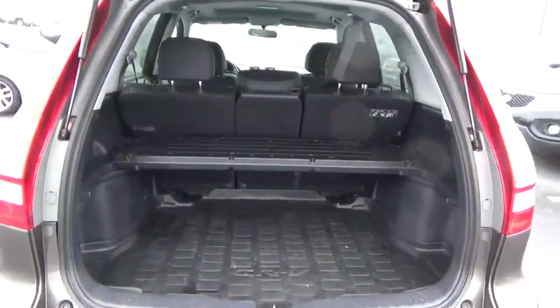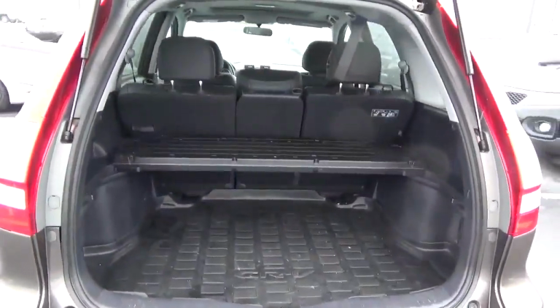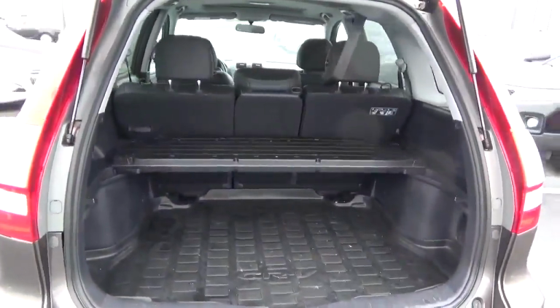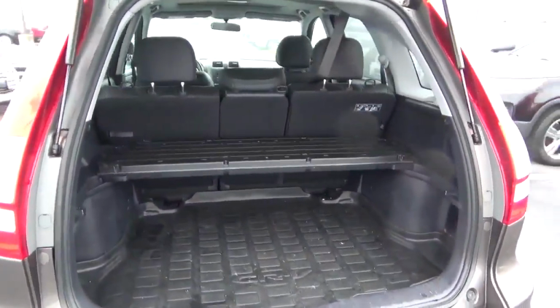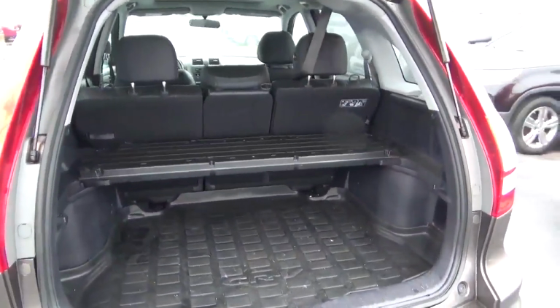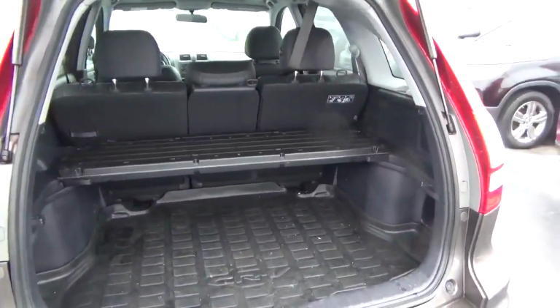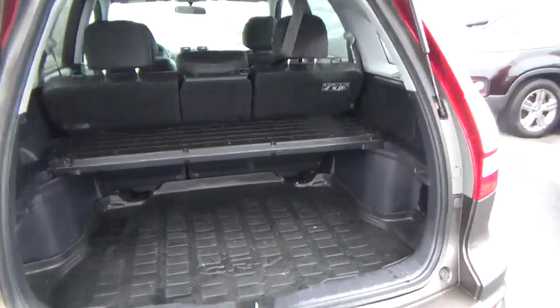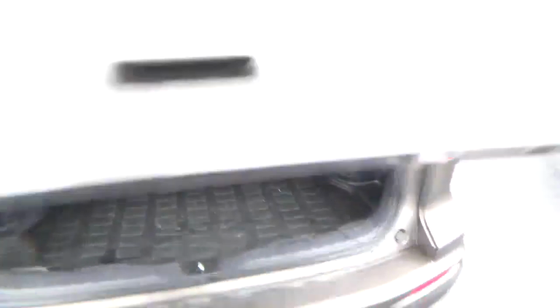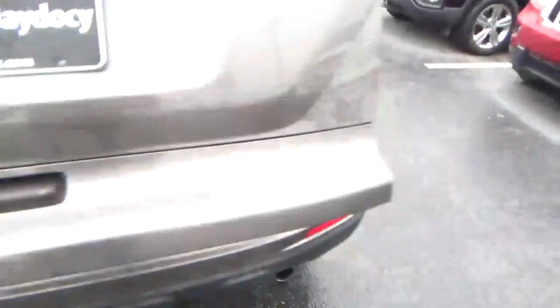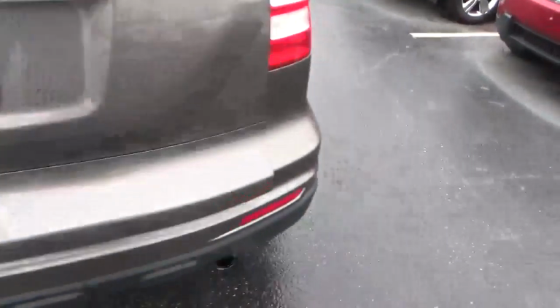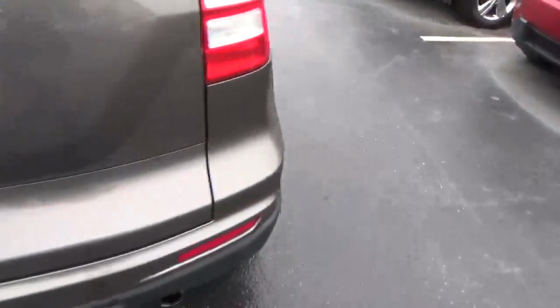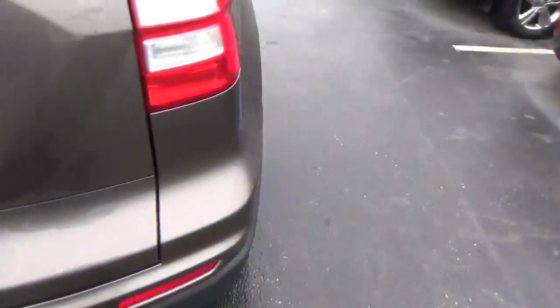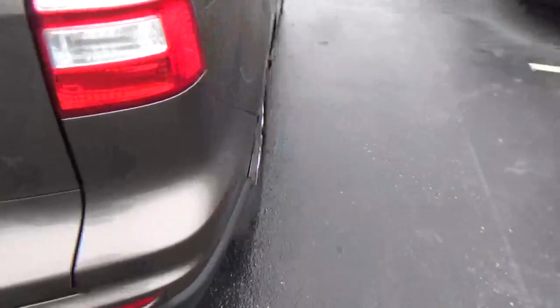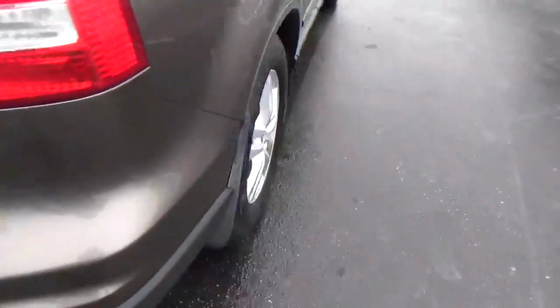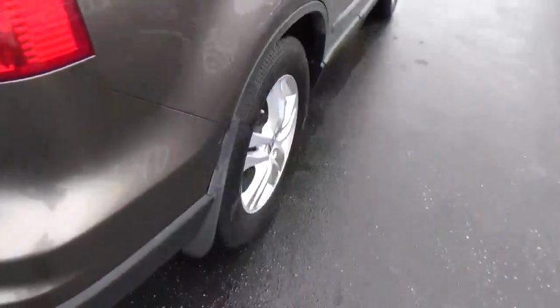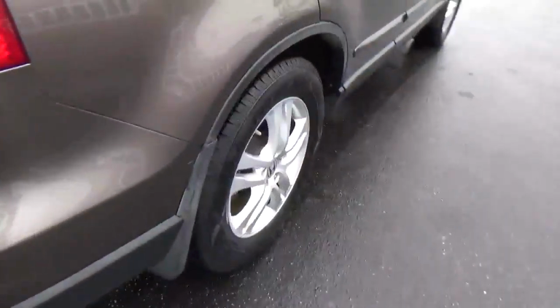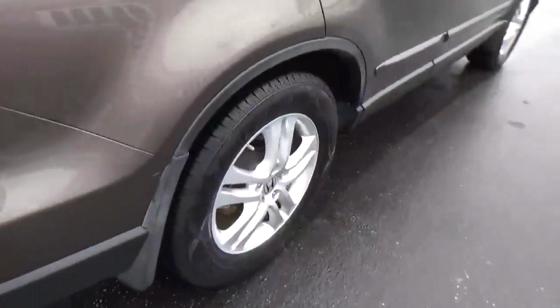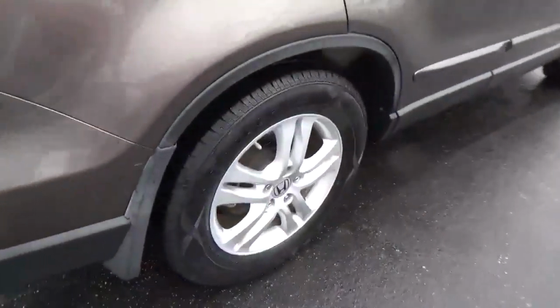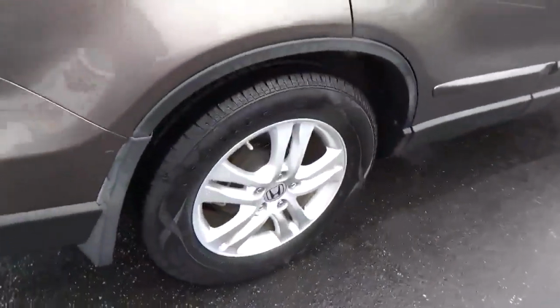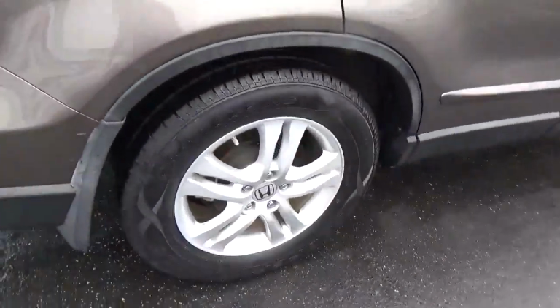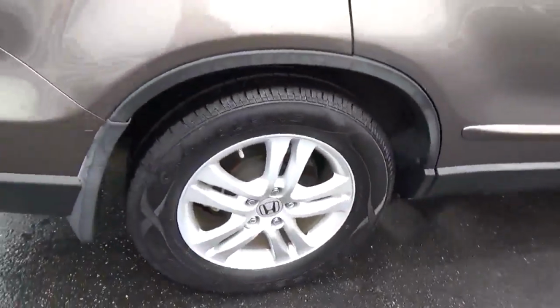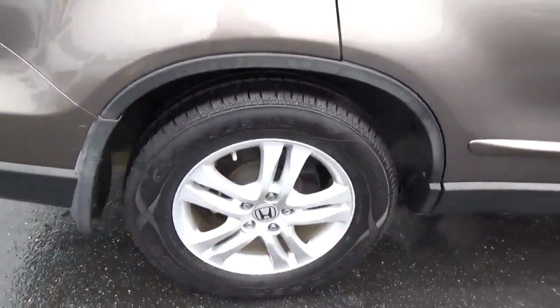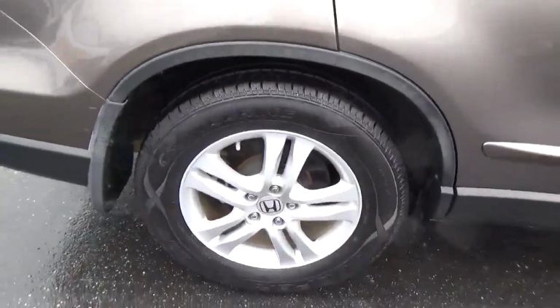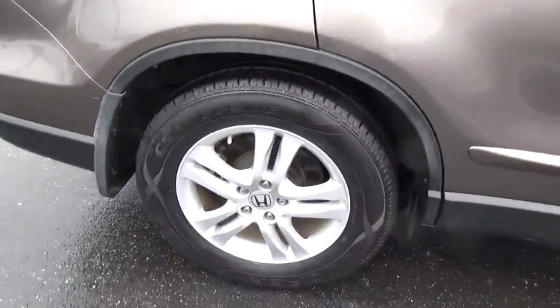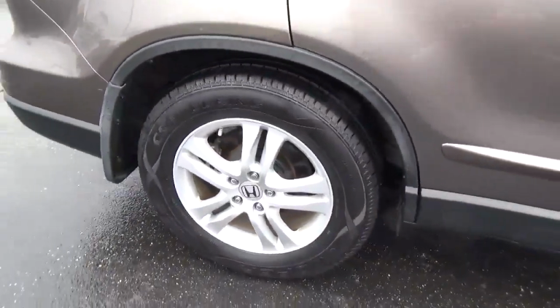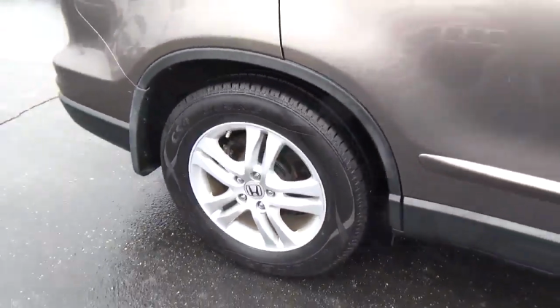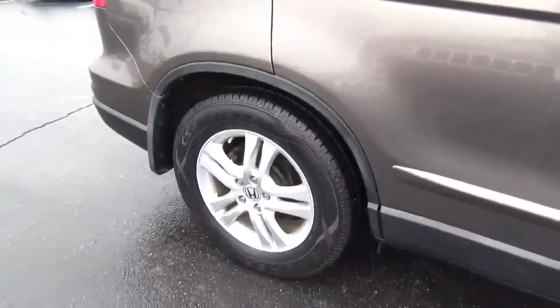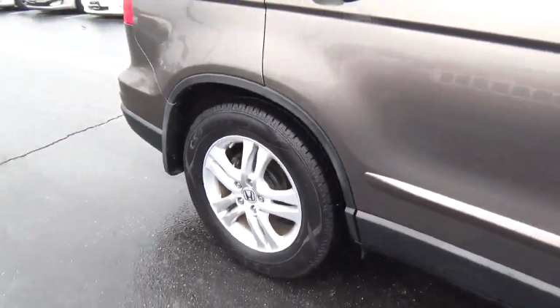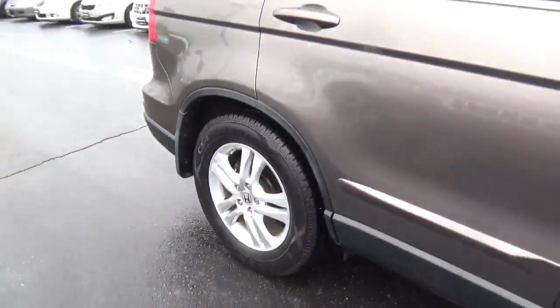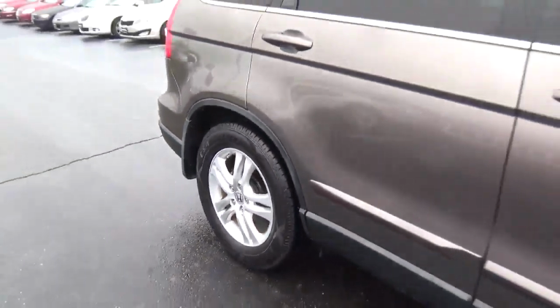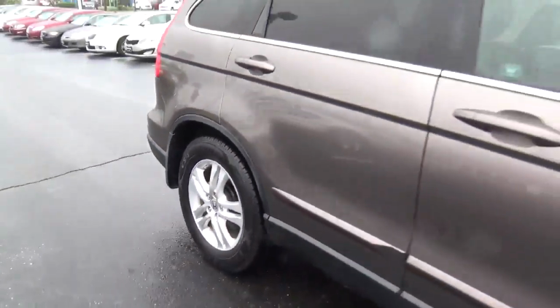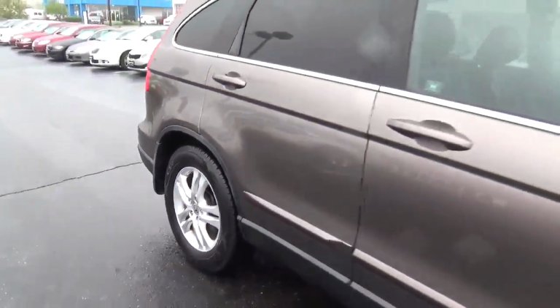Cargo space. Aluminum alloy wheels with four-wheel disc brakes.